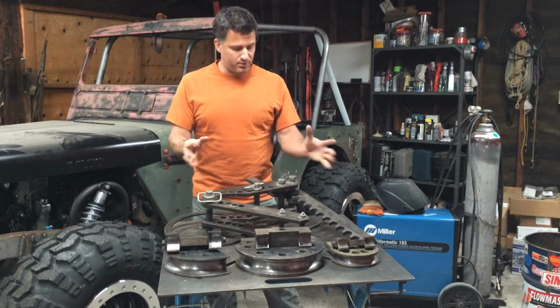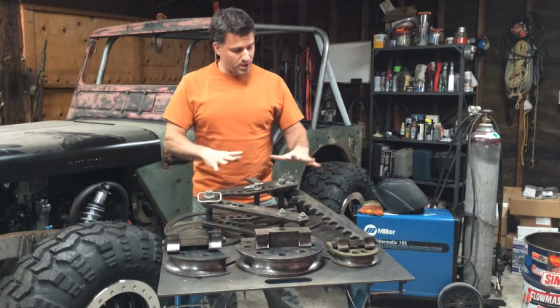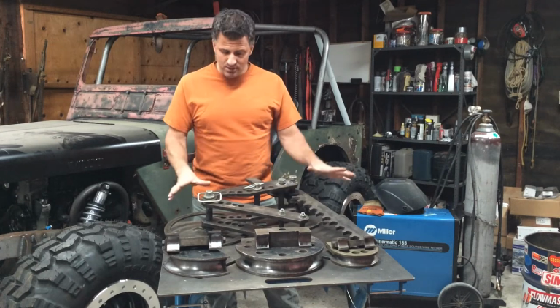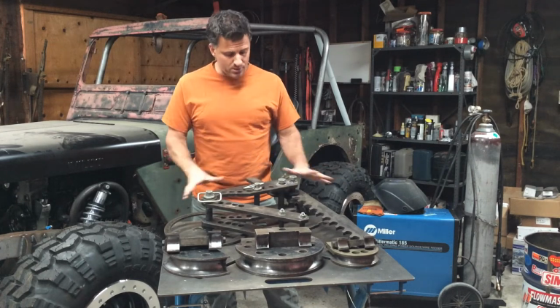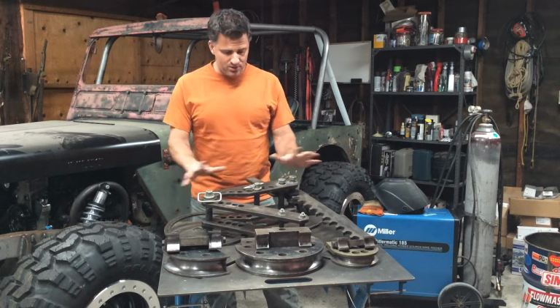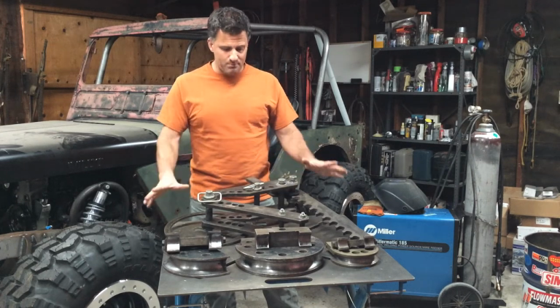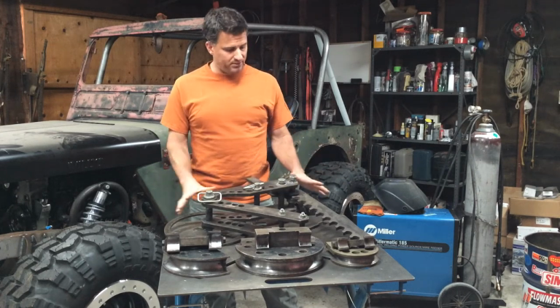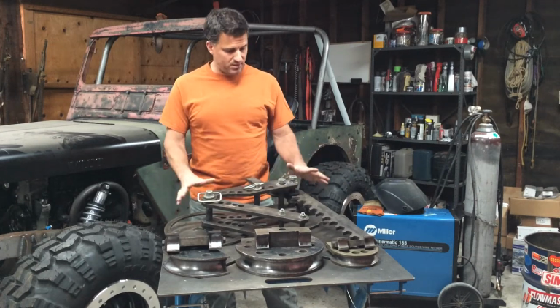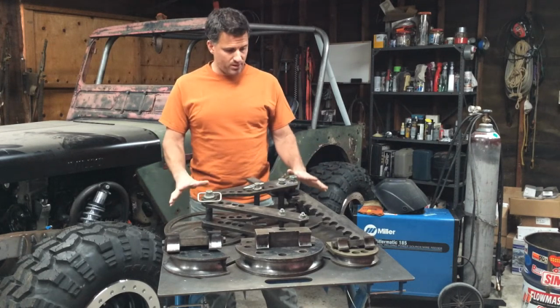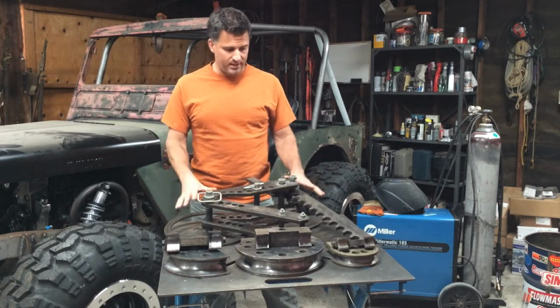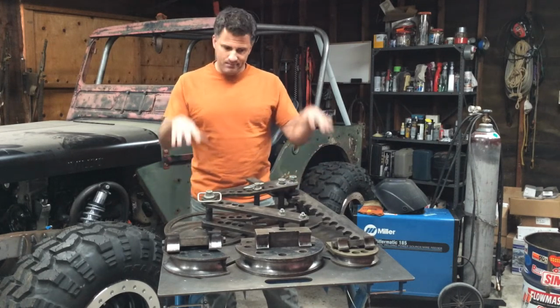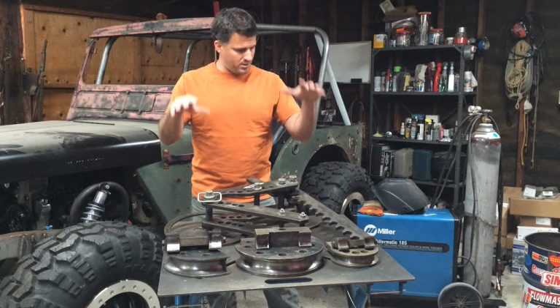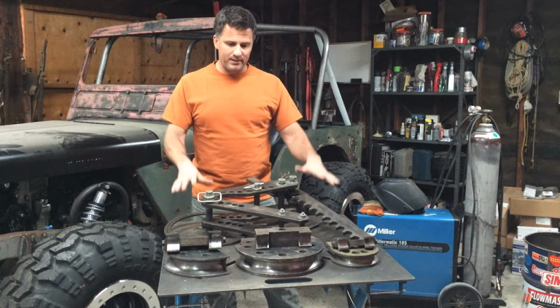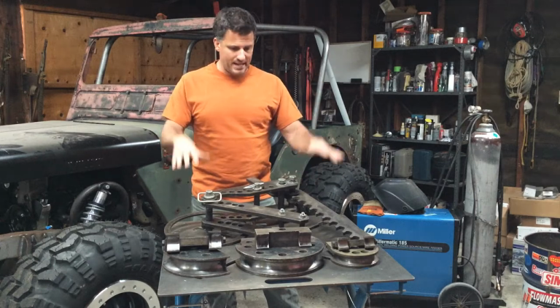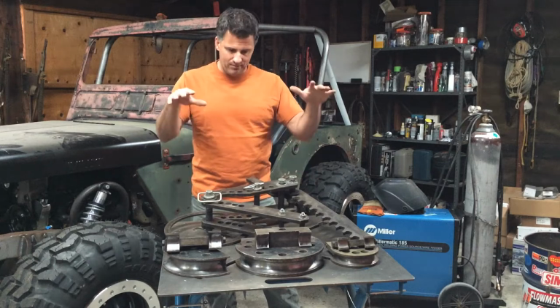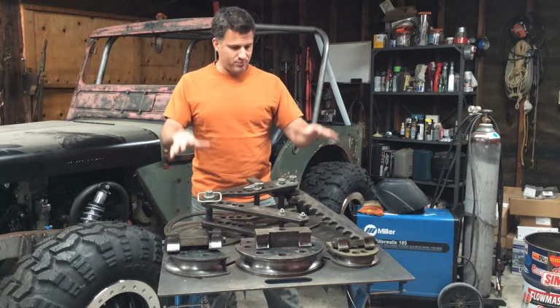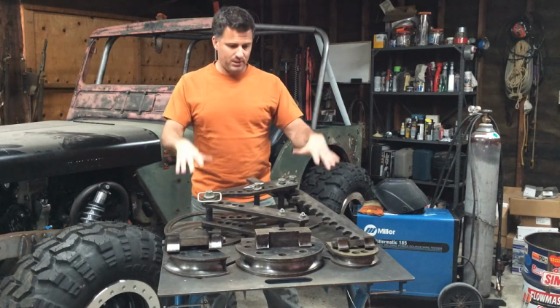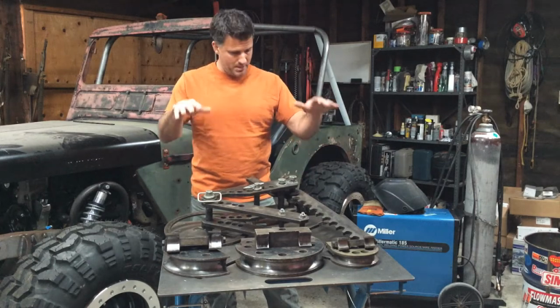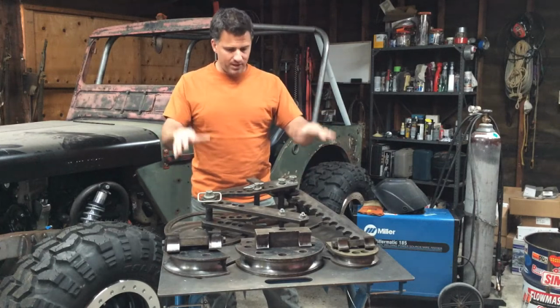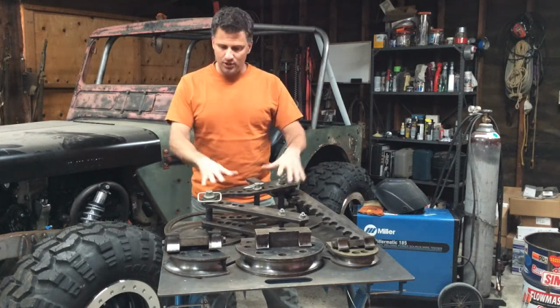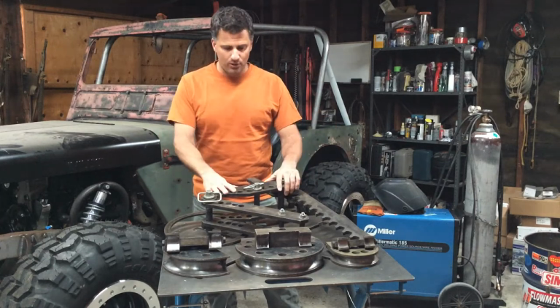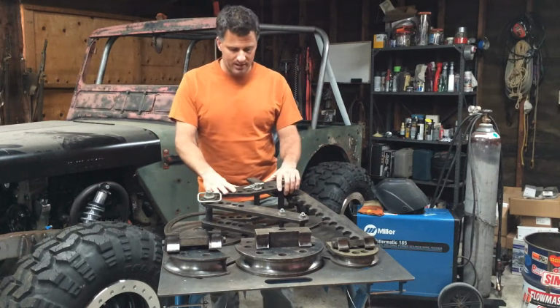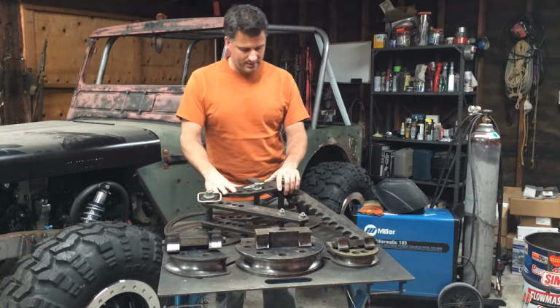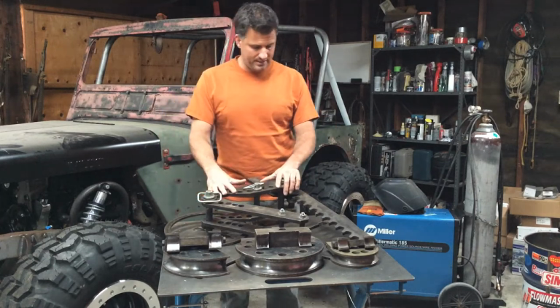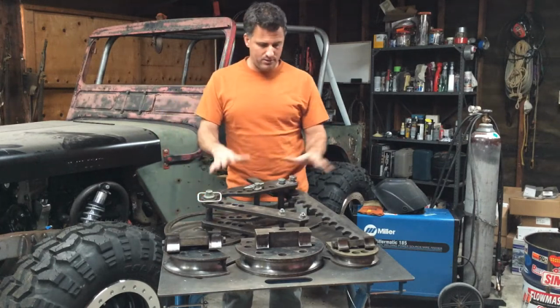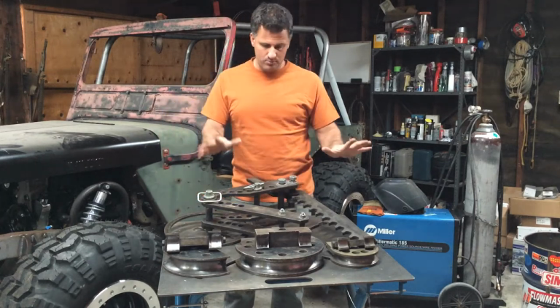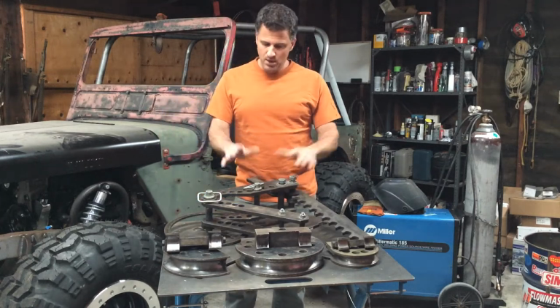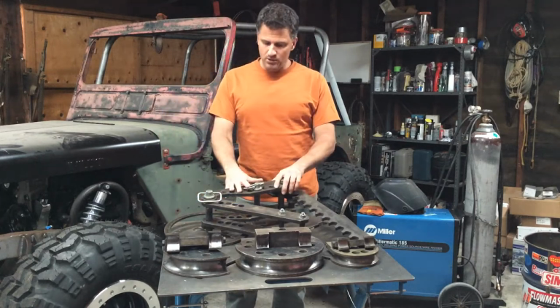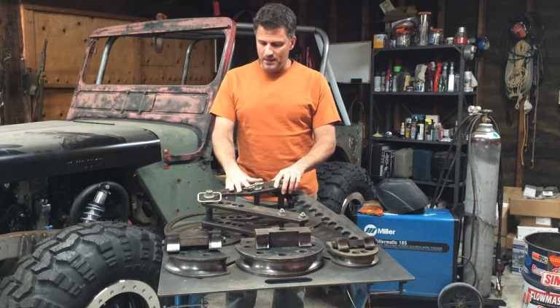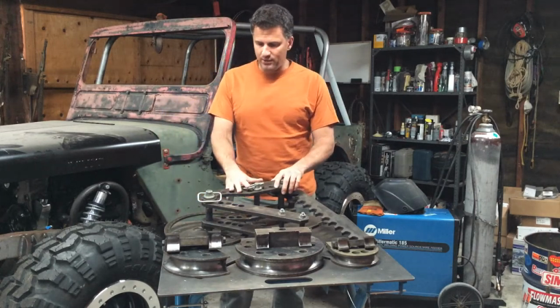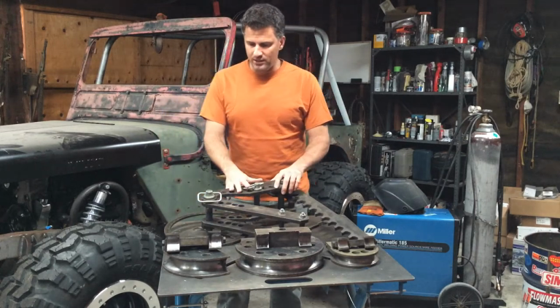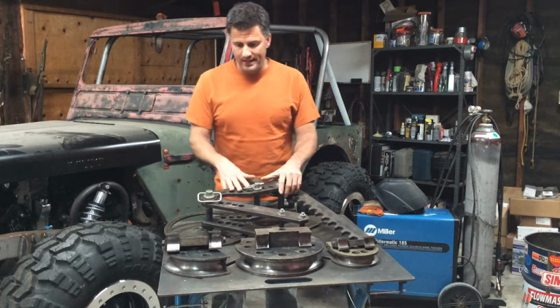There are tons of ways you can mount this — at just about any height — so it doesn't matter how tall you are or anything like that. You can mount it however you like.